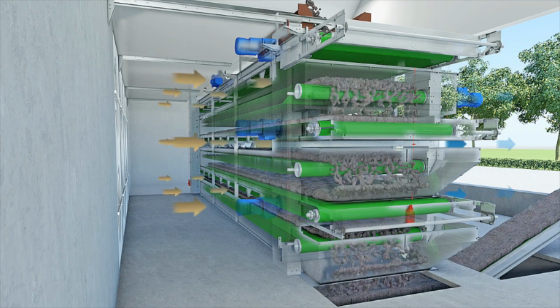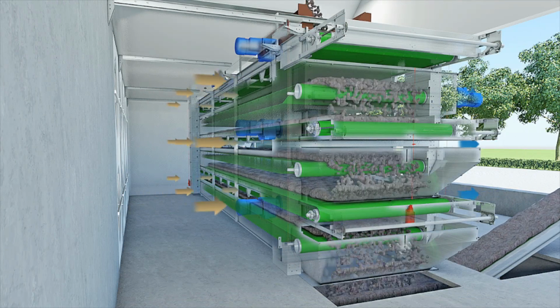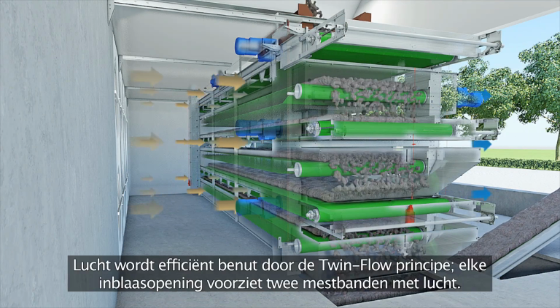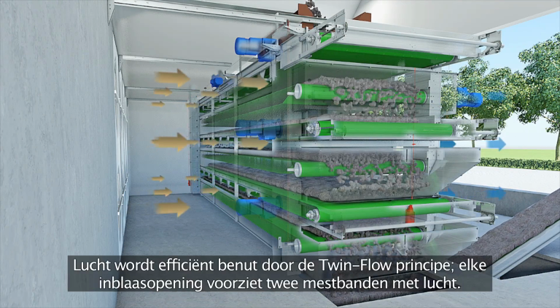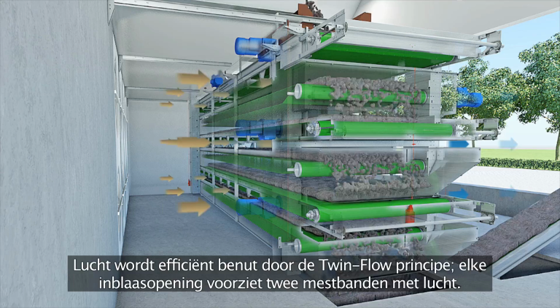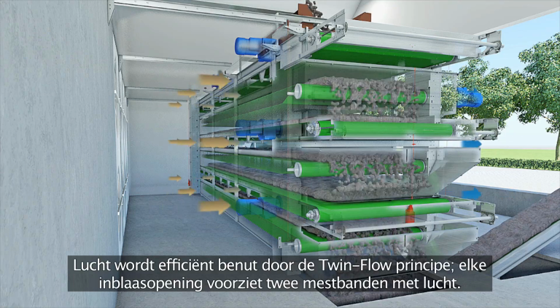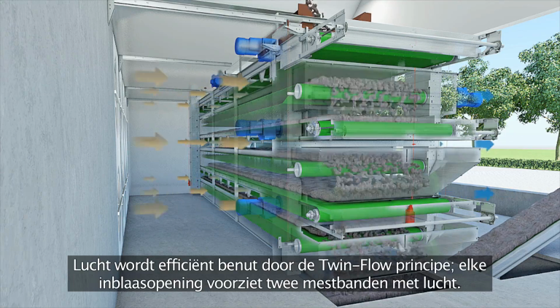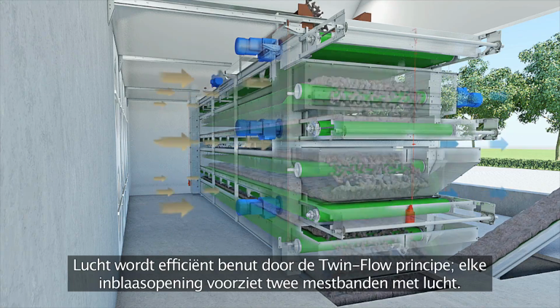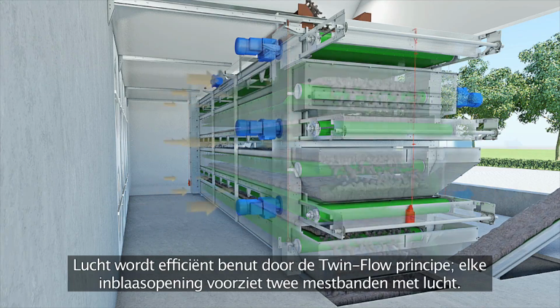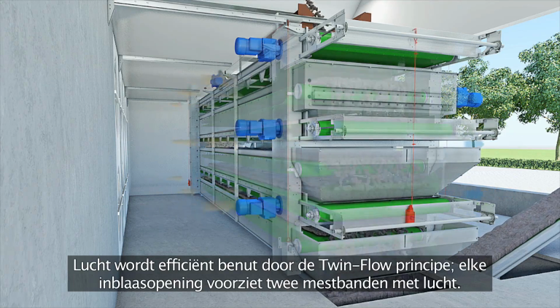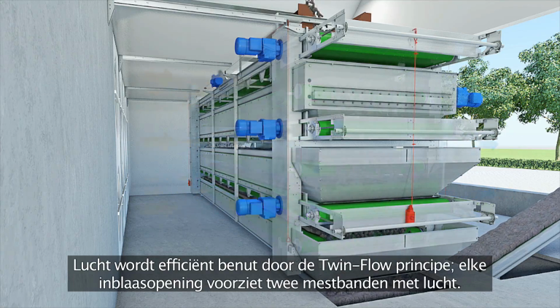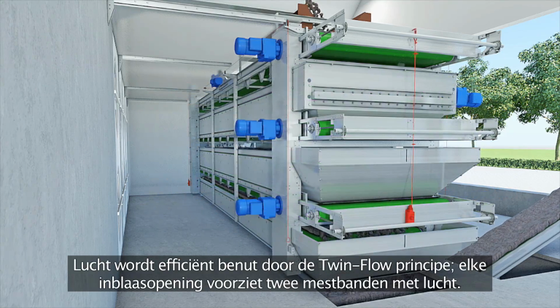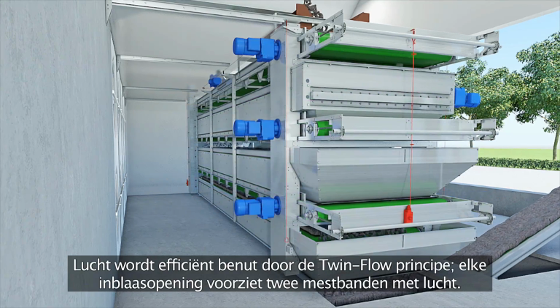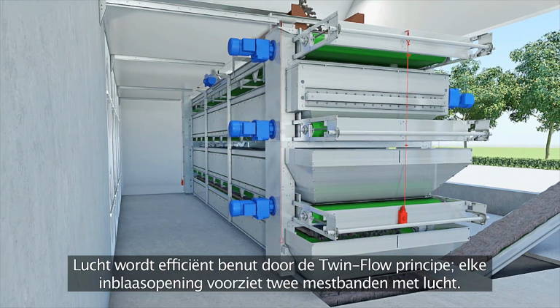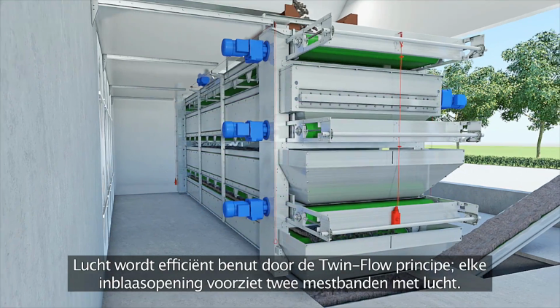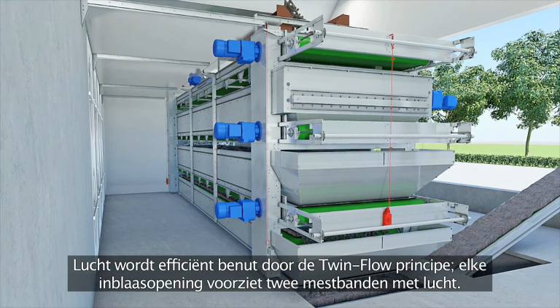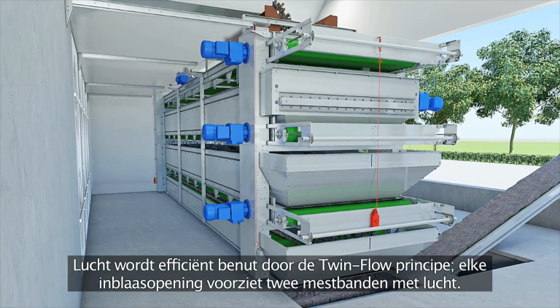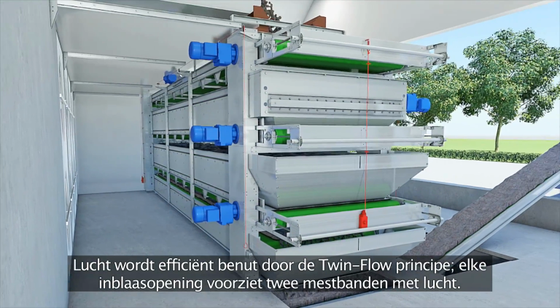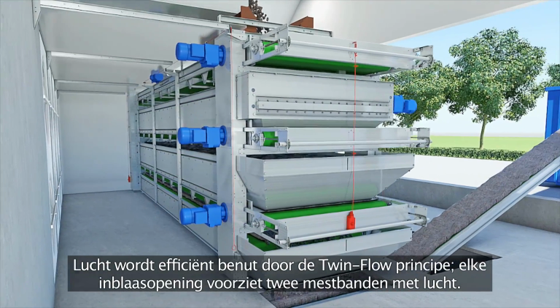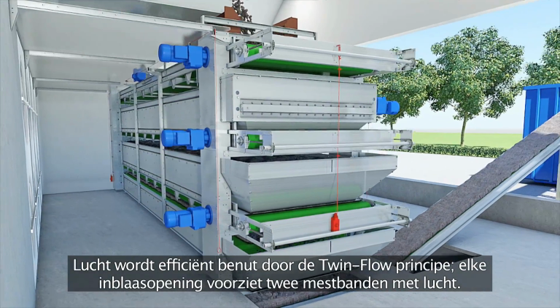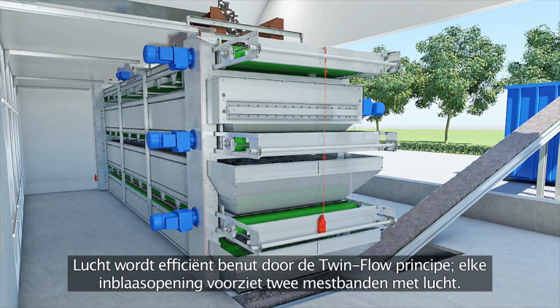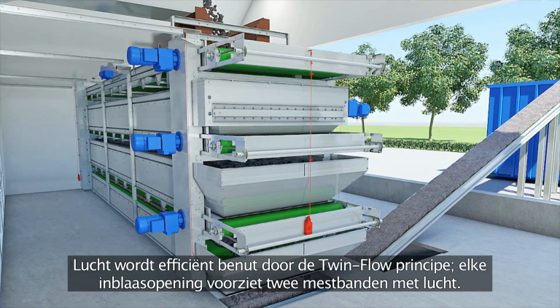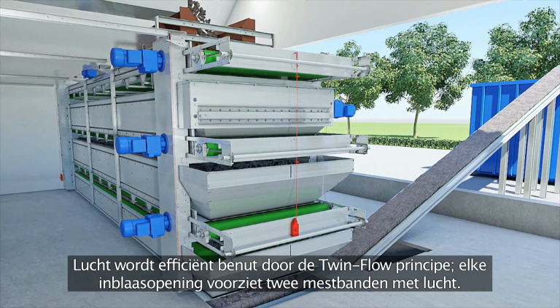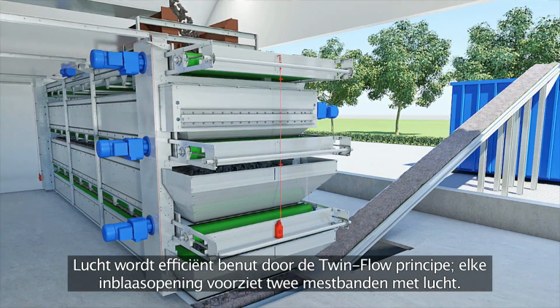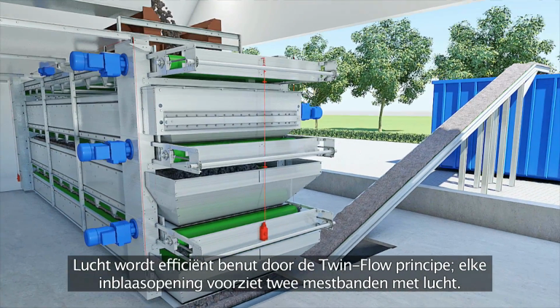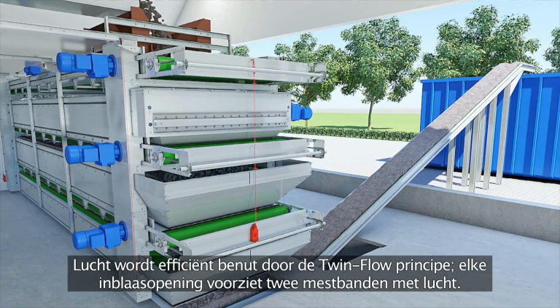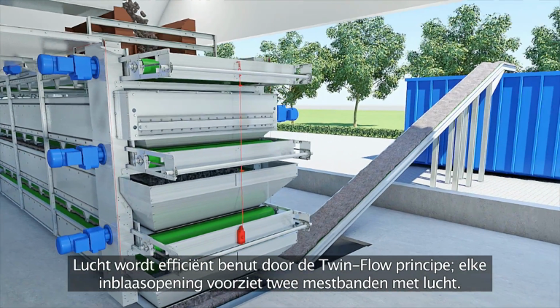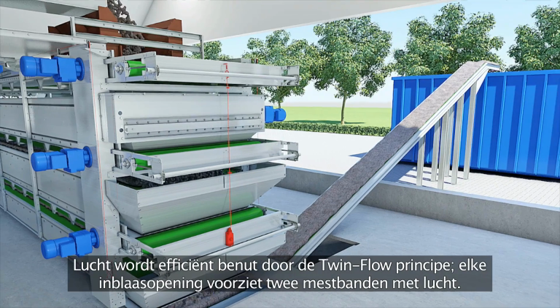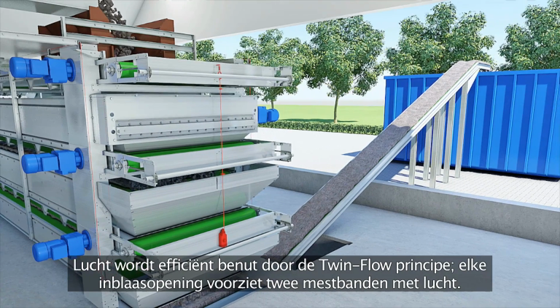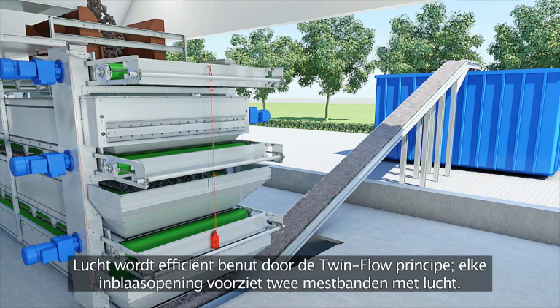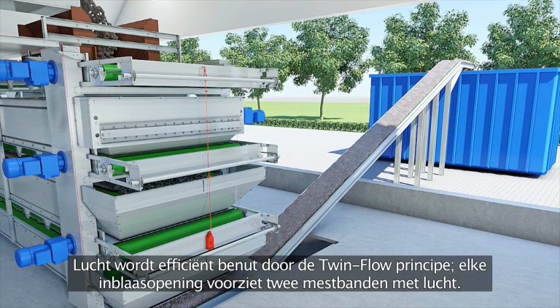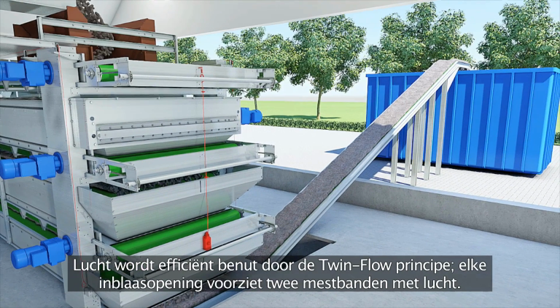This air is efficiently utilized by the twin flow principle. Each air supply opening supplies two manure belts with air.